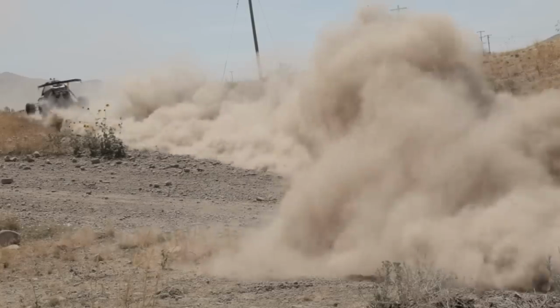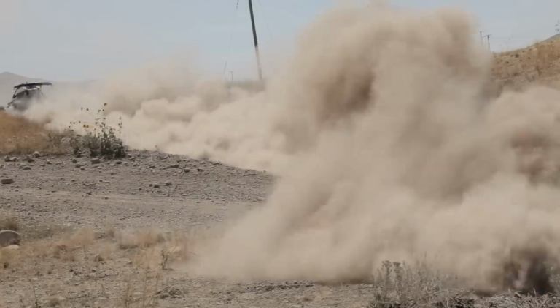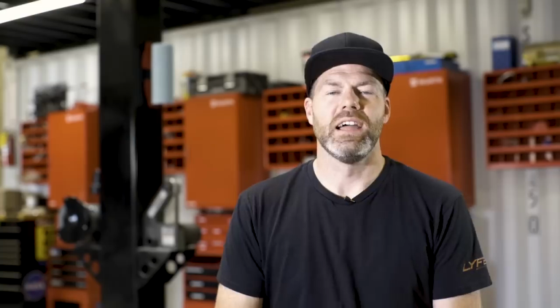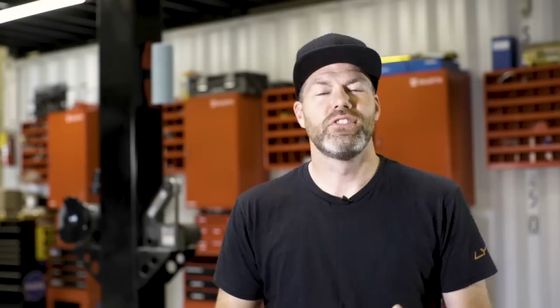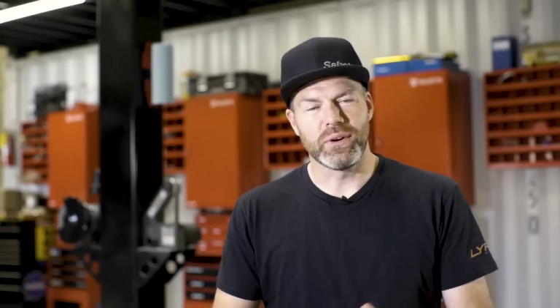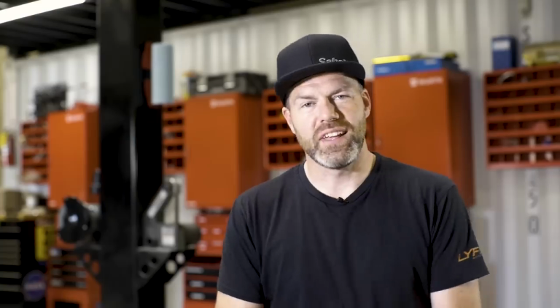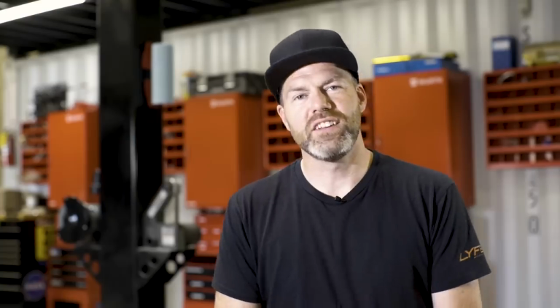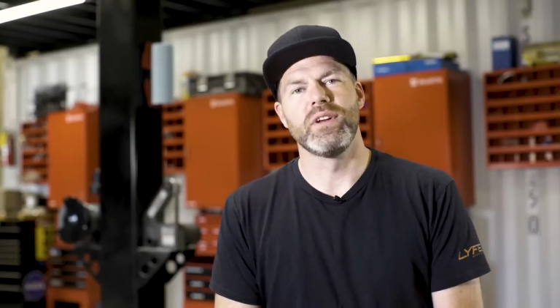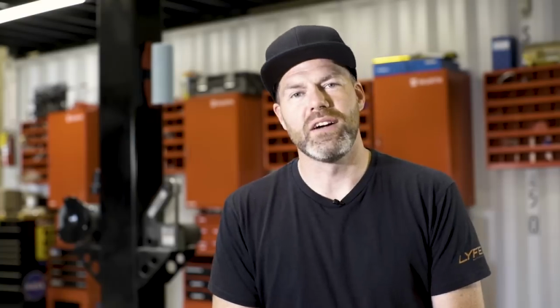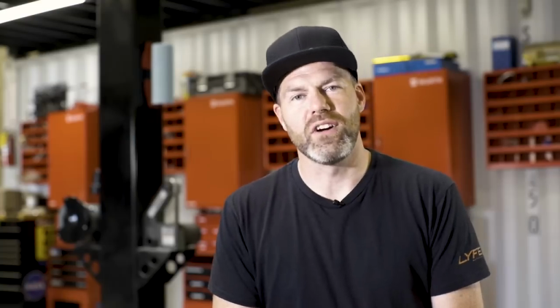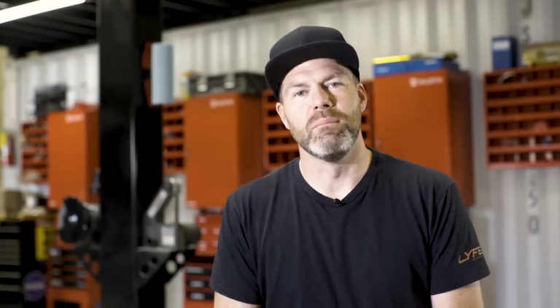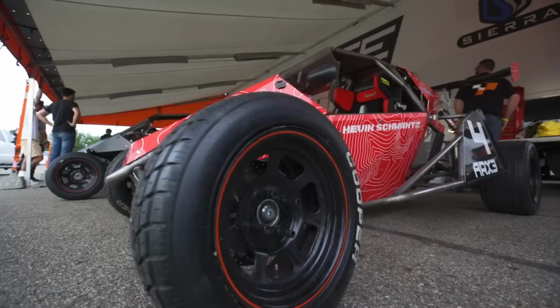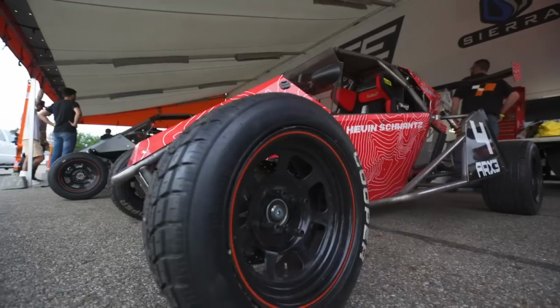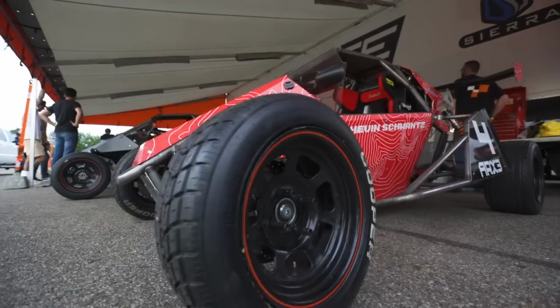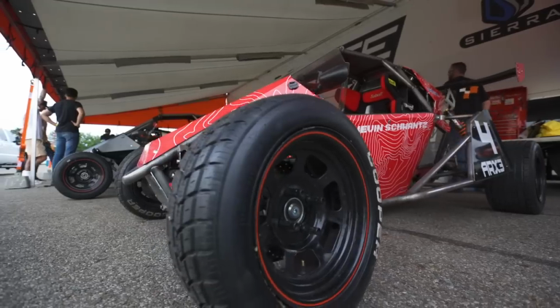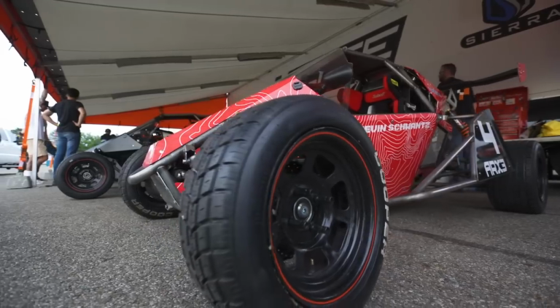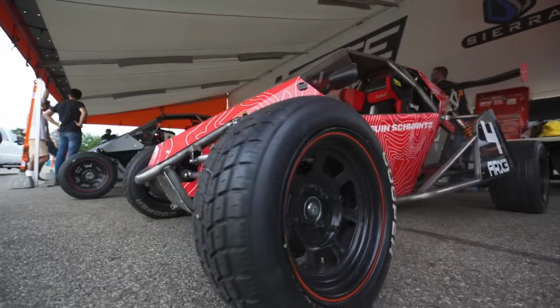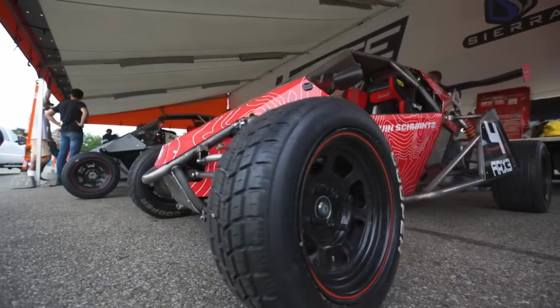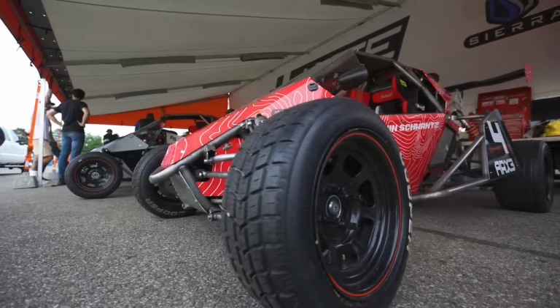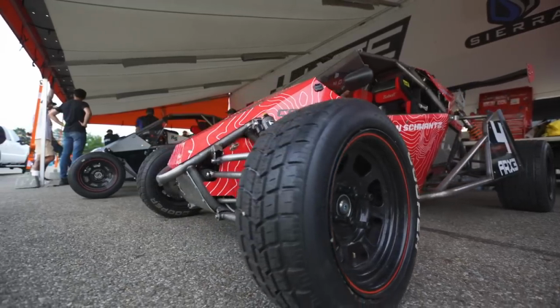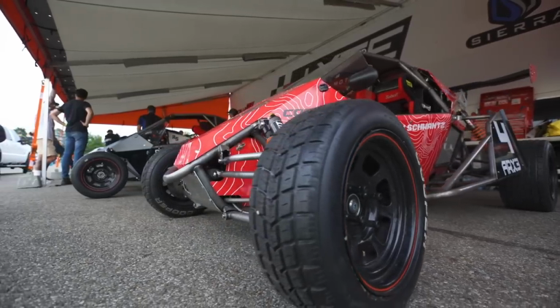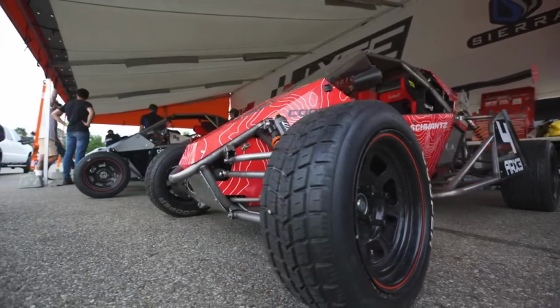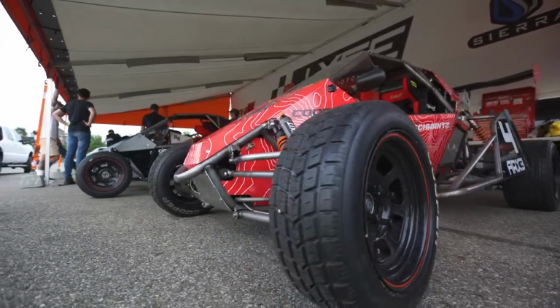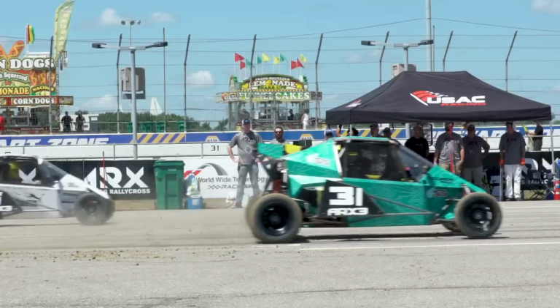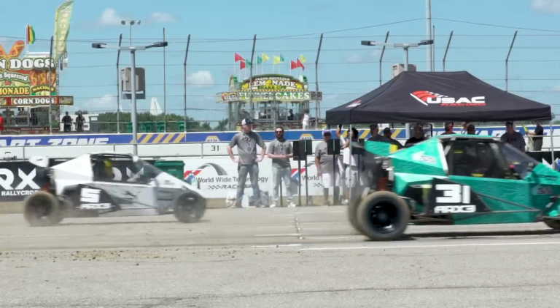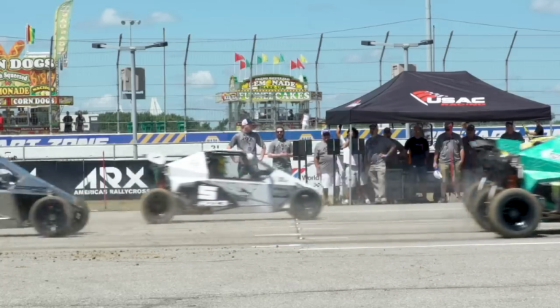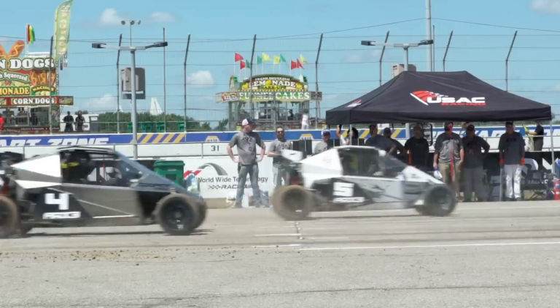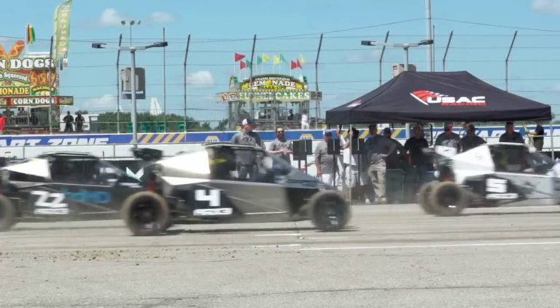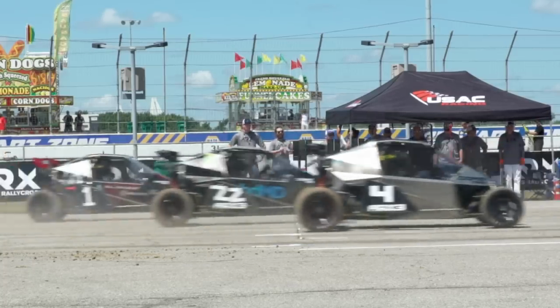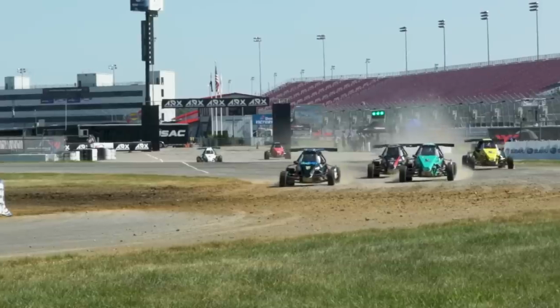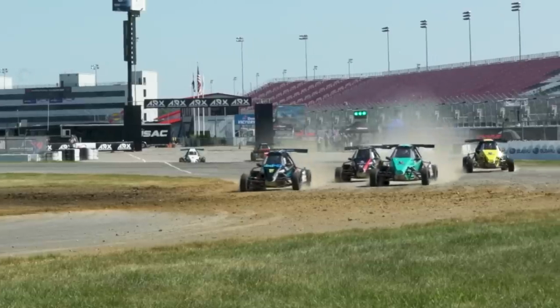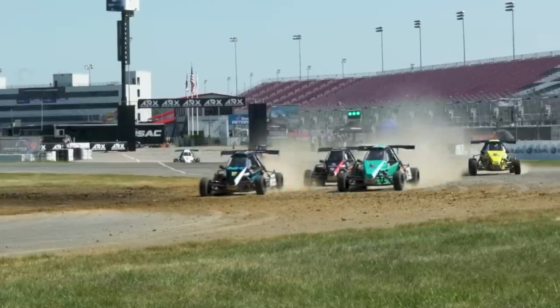I am so excited to announce our multi-year partnership with America's Rallycross.